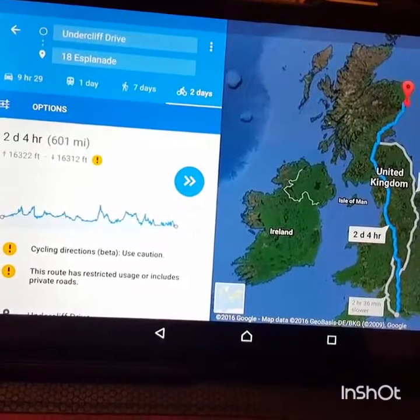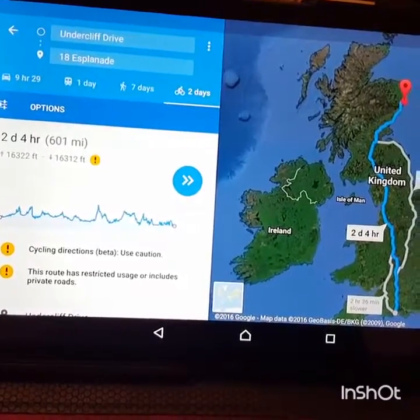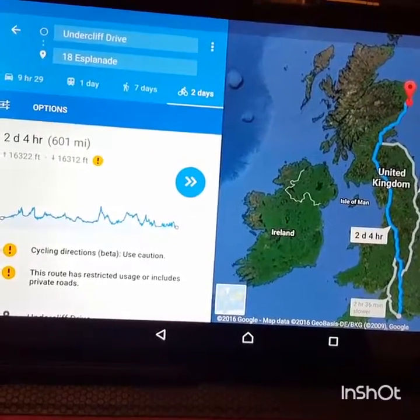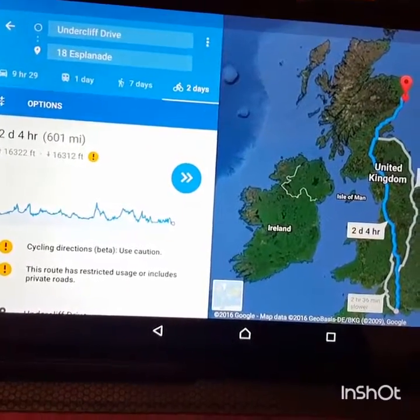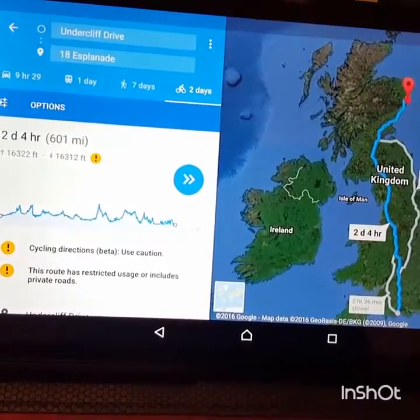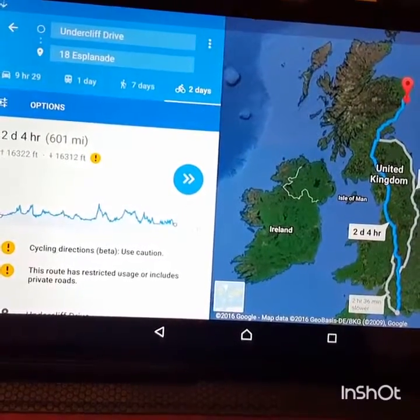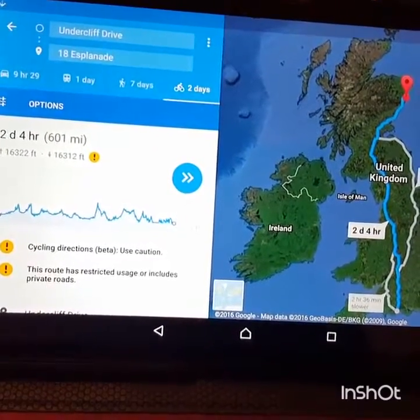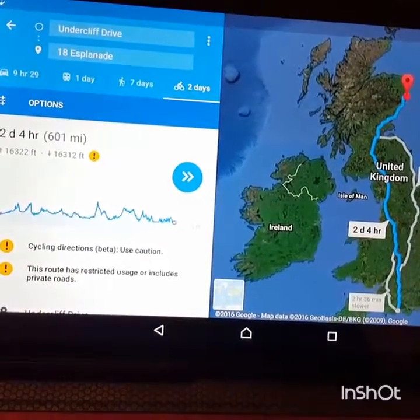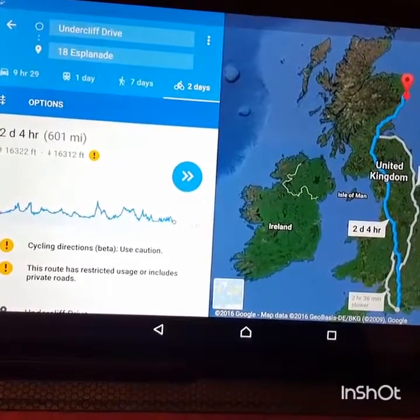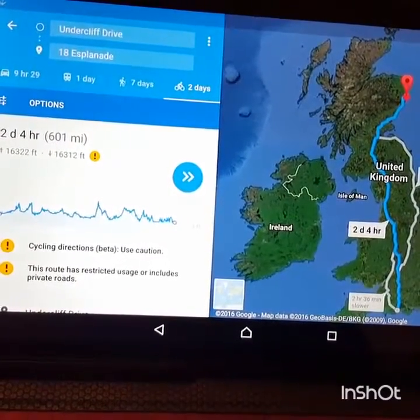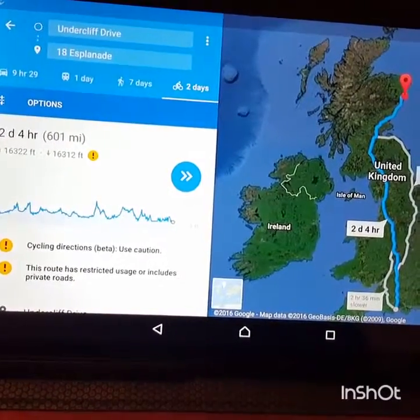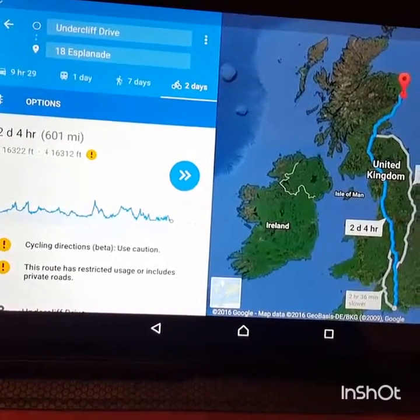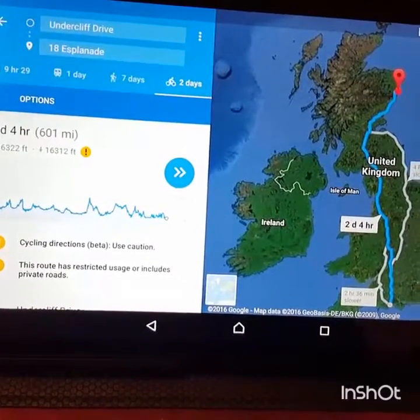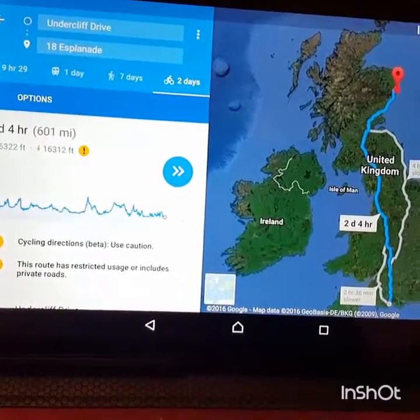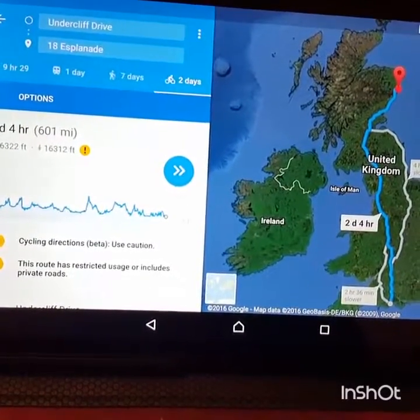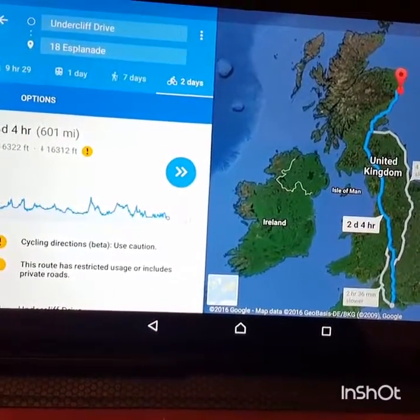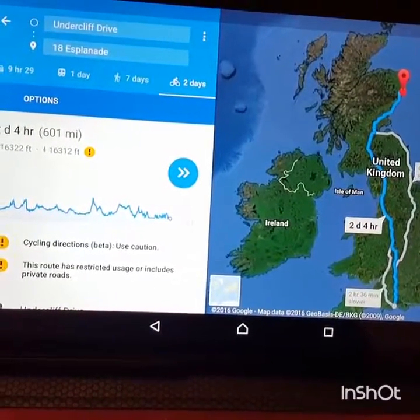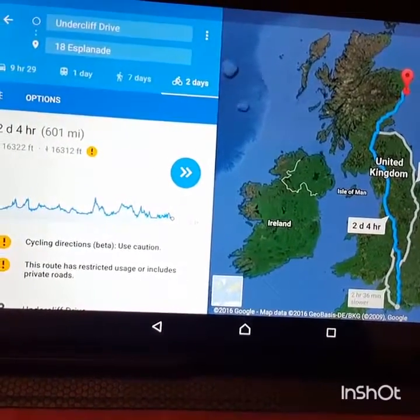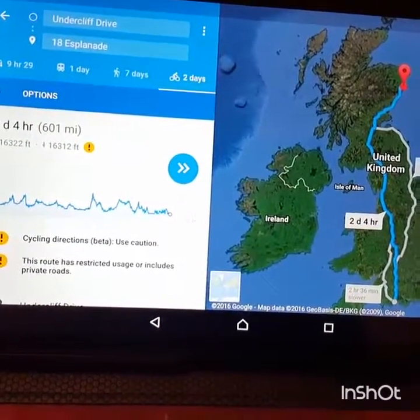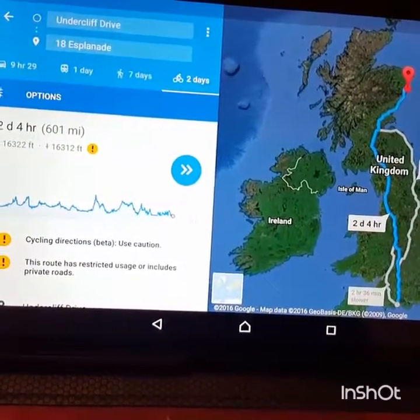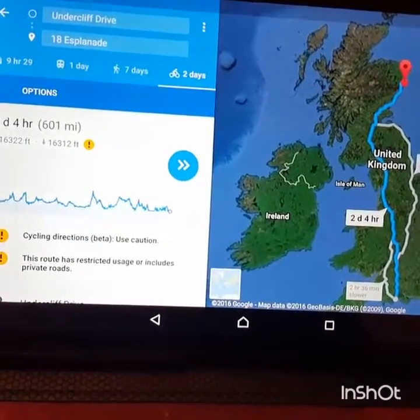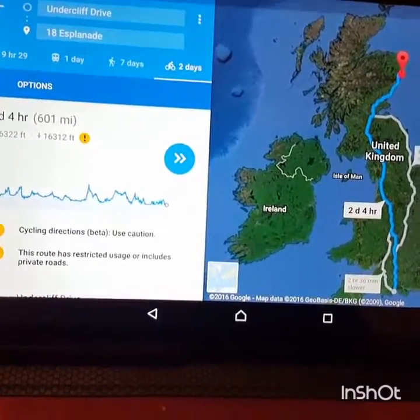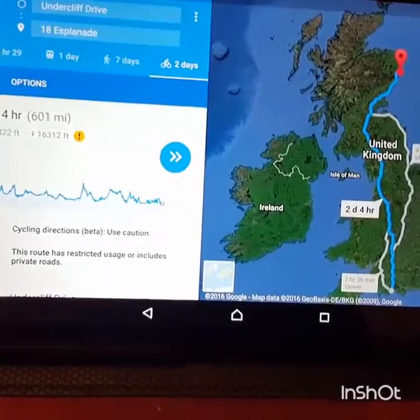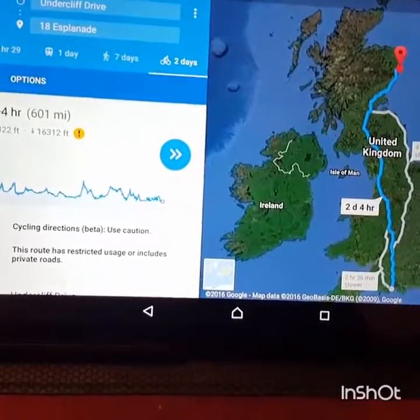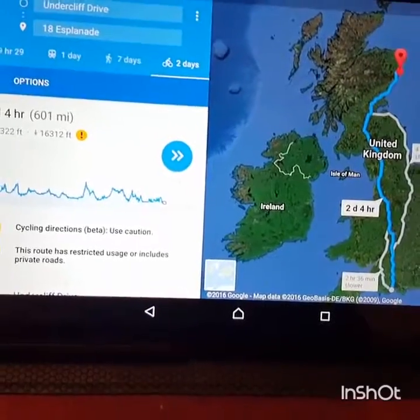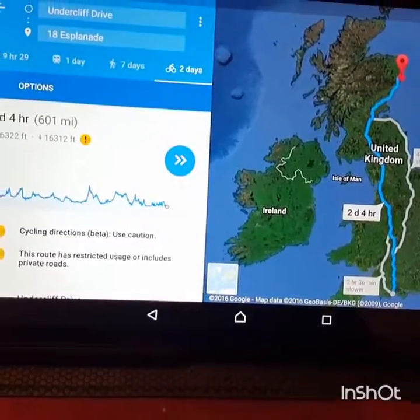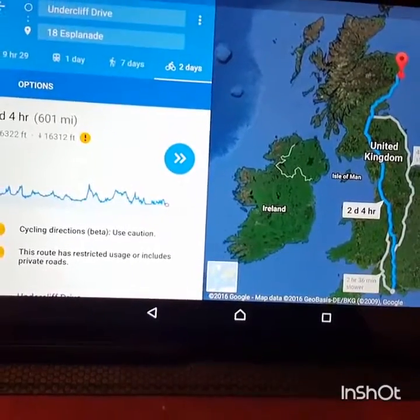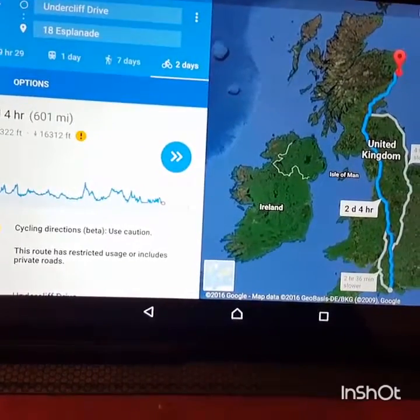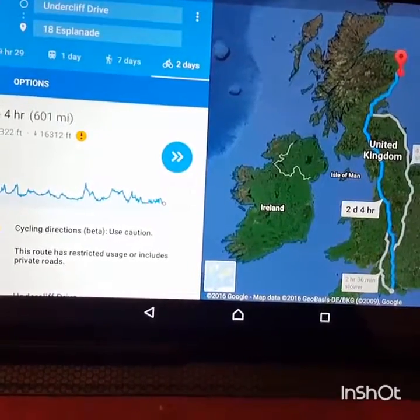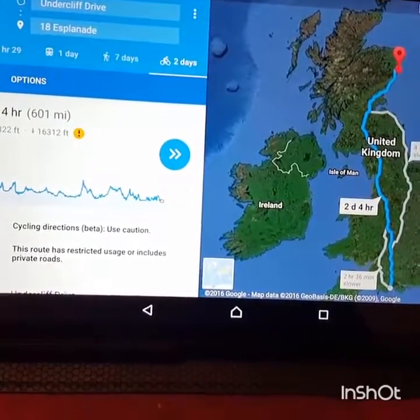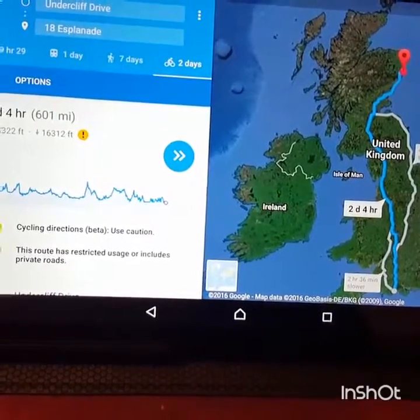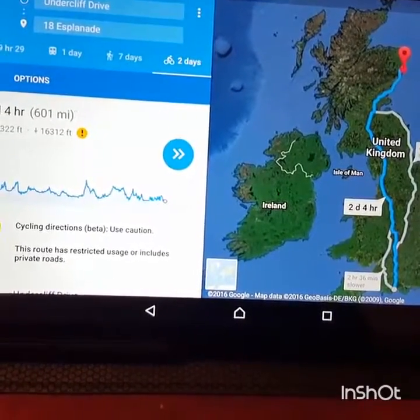It would seem England from north to south — or Britain from north to south — is flat.